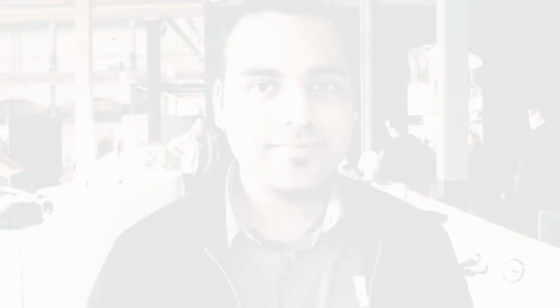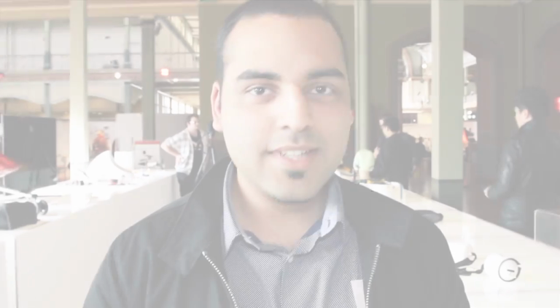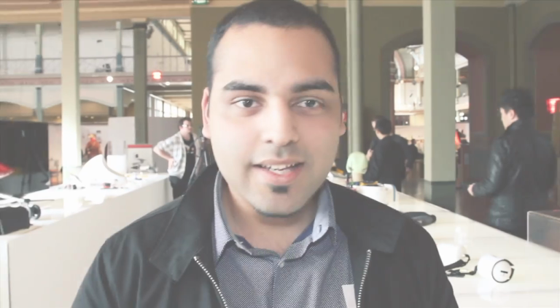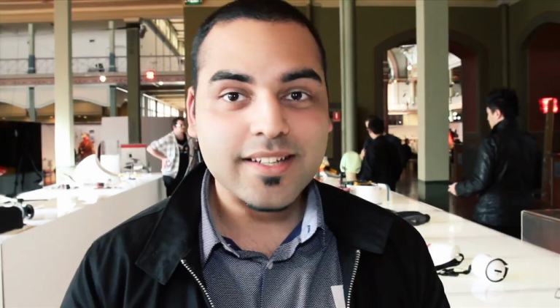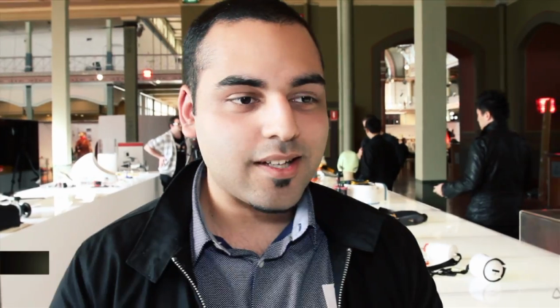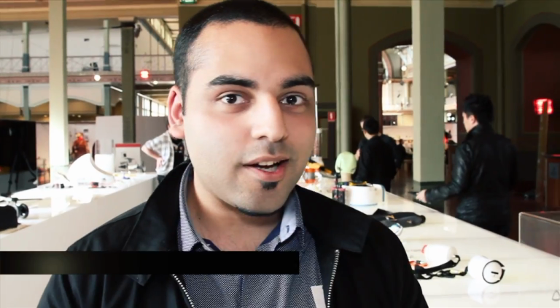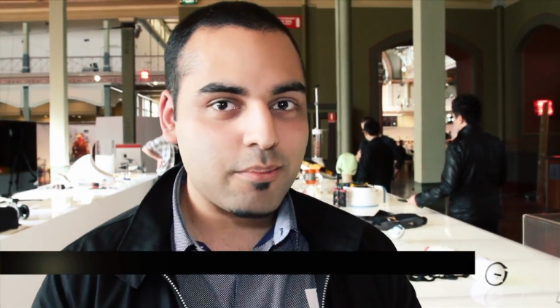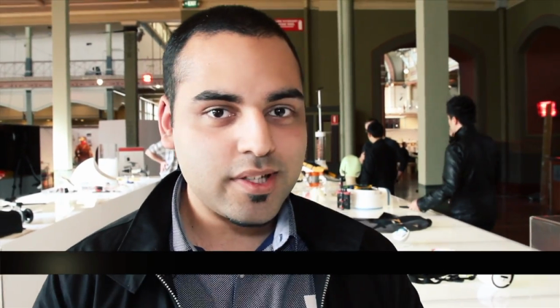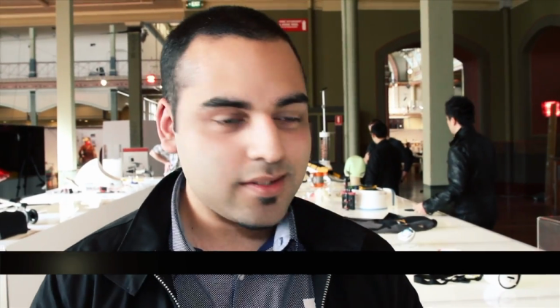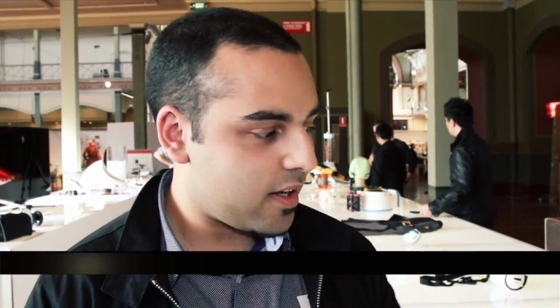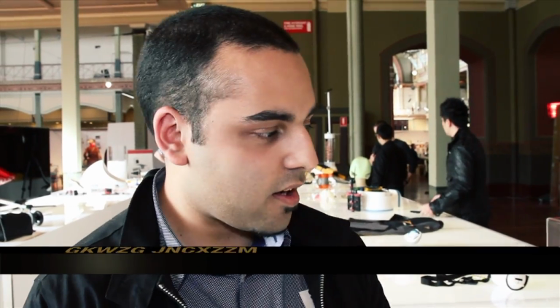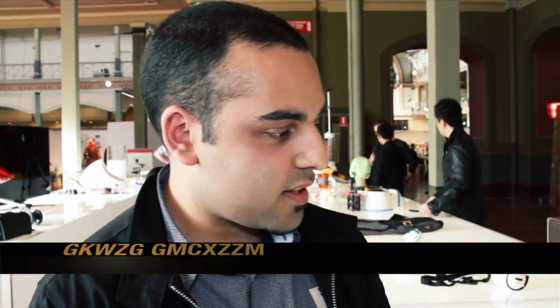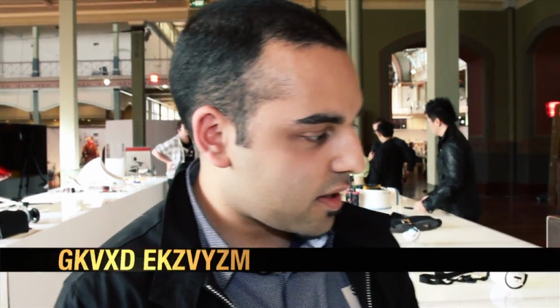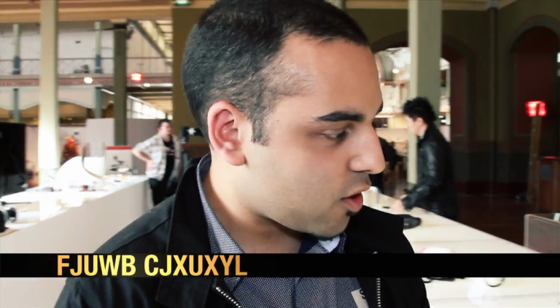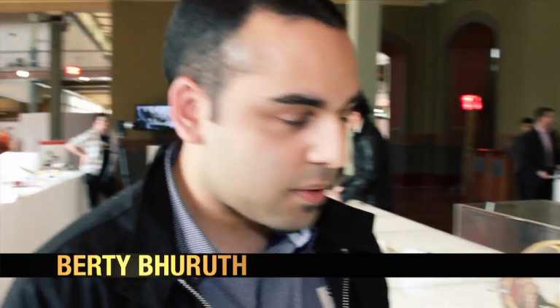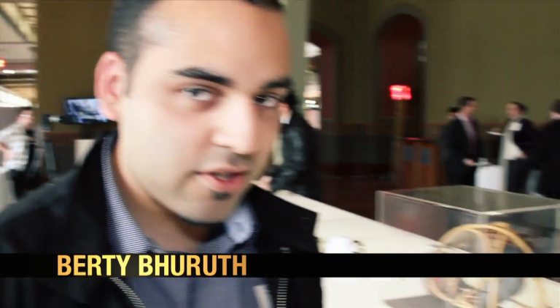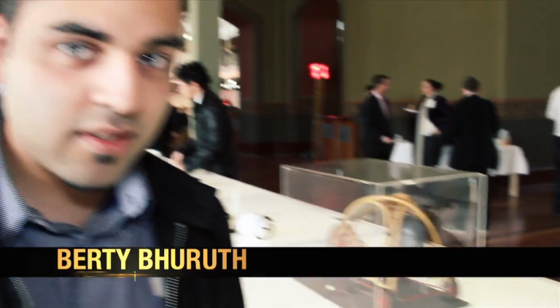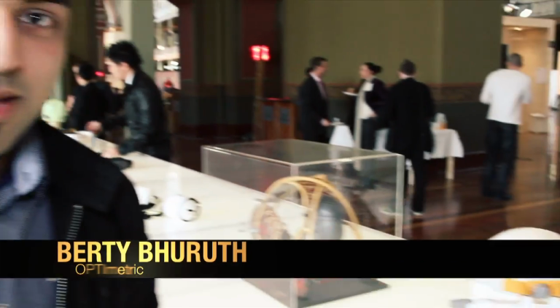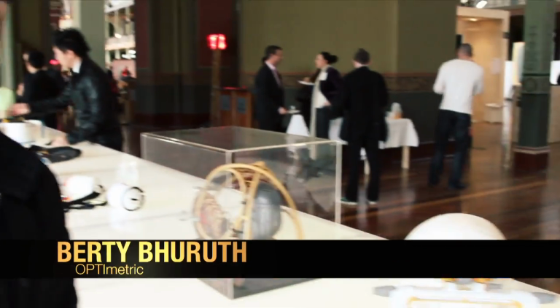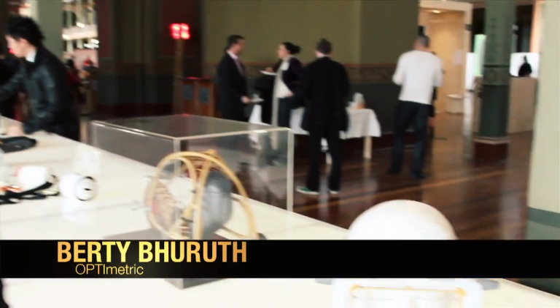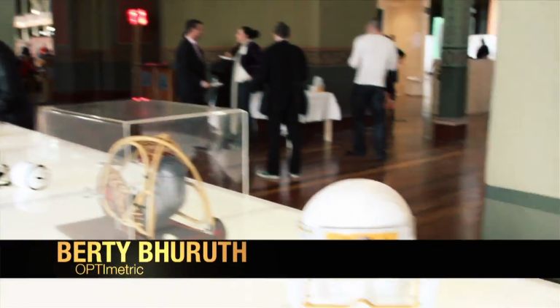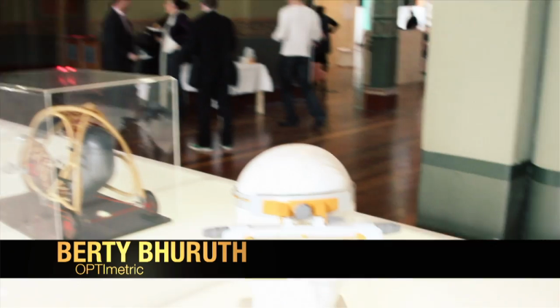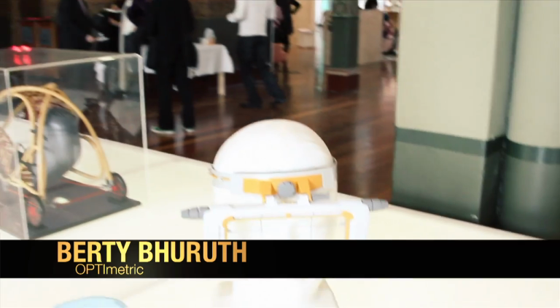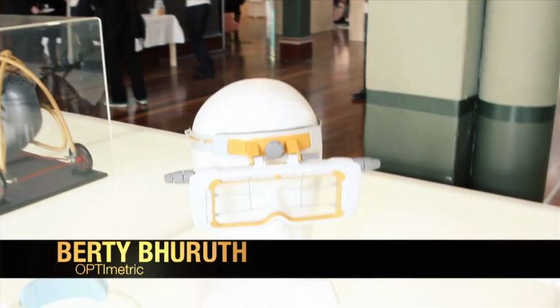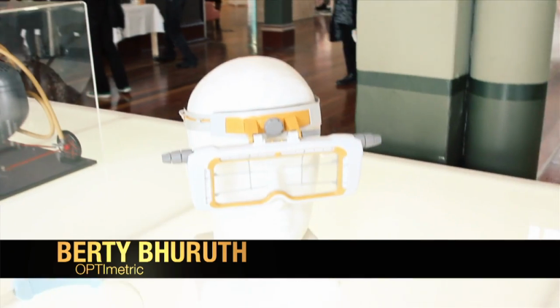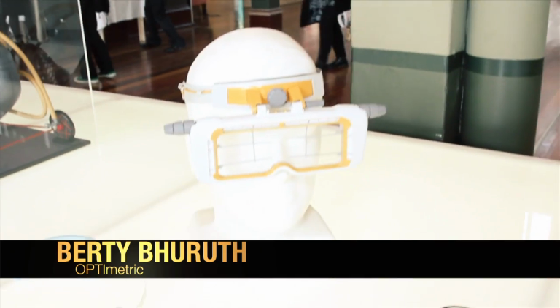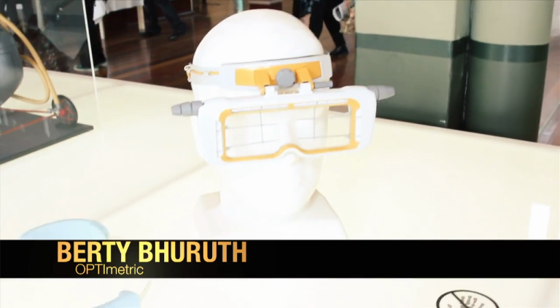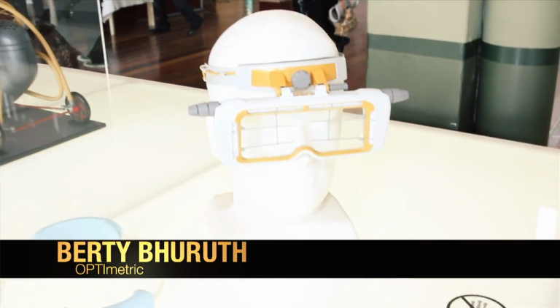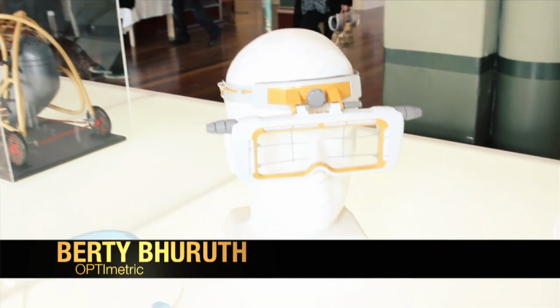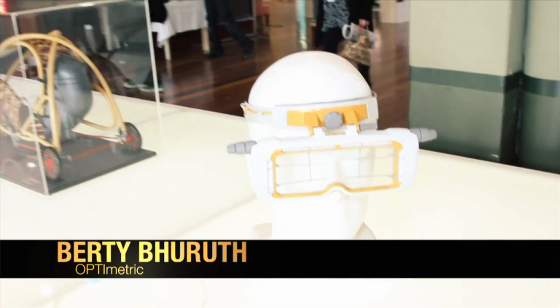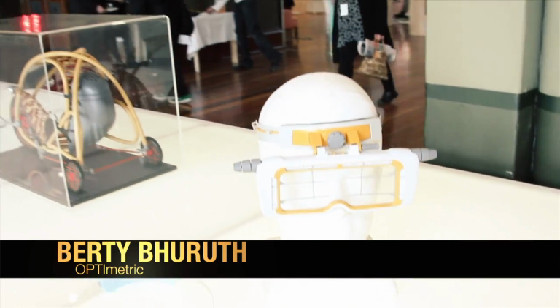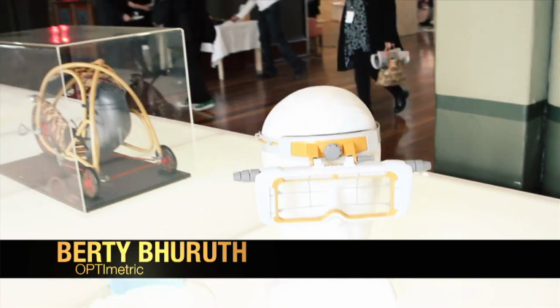Hey, I'm Bertie and I design OptiMetric. It's a measuring device for optometrists.